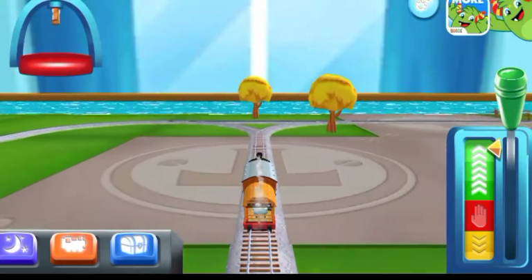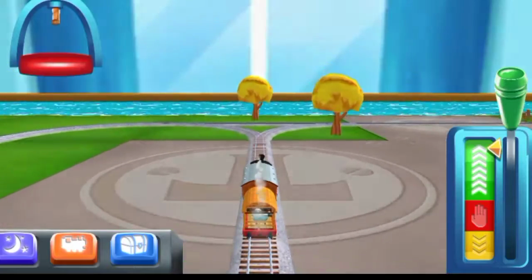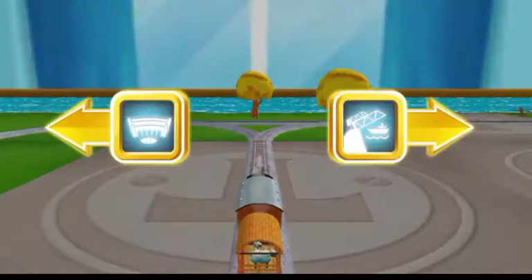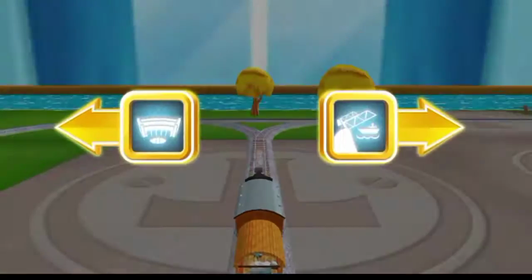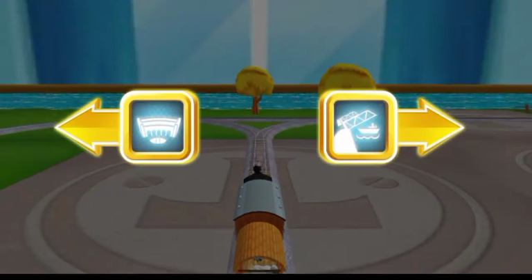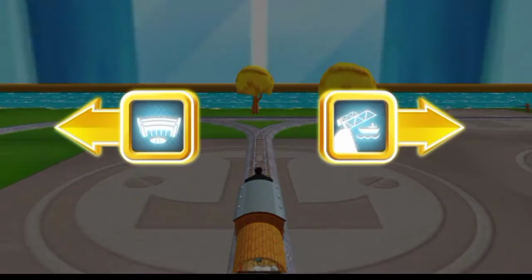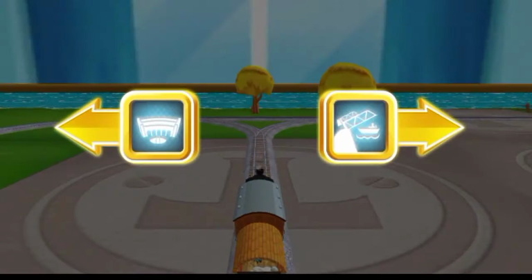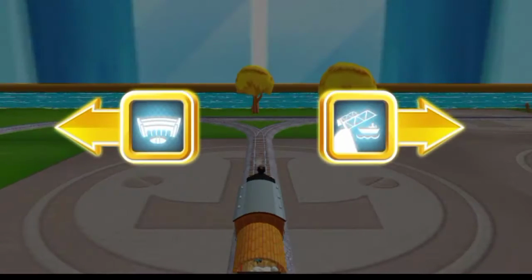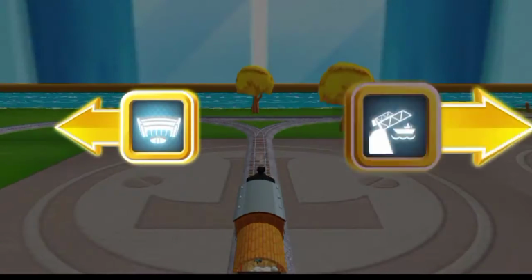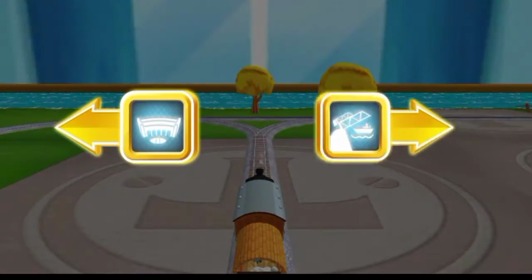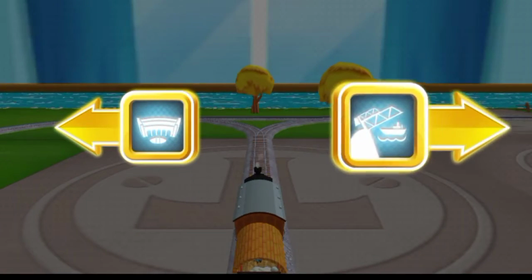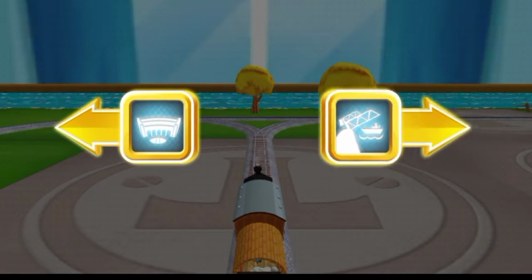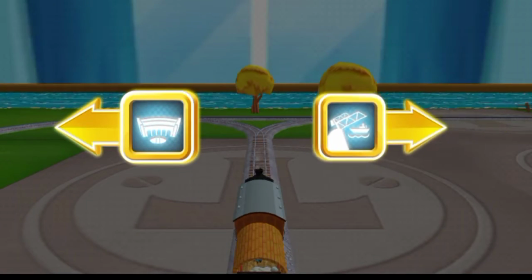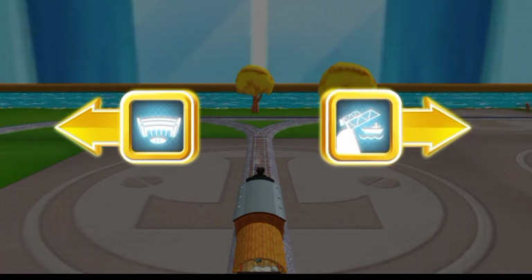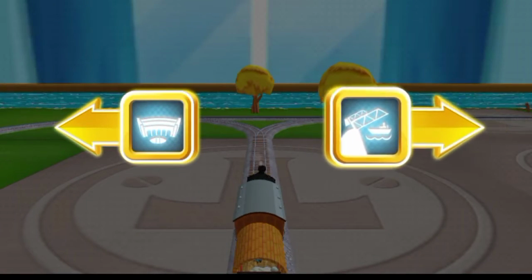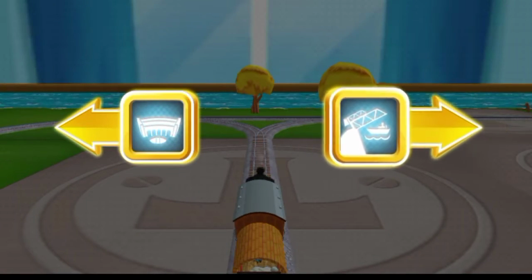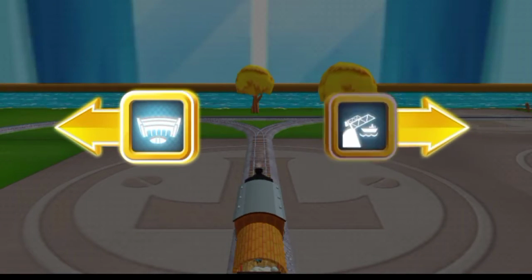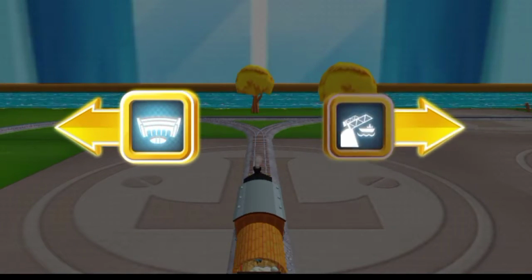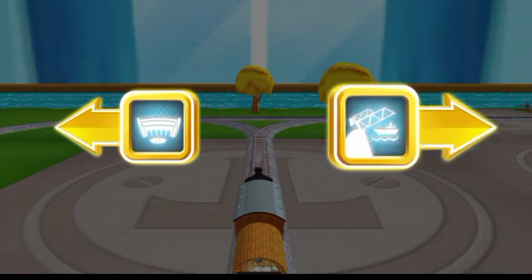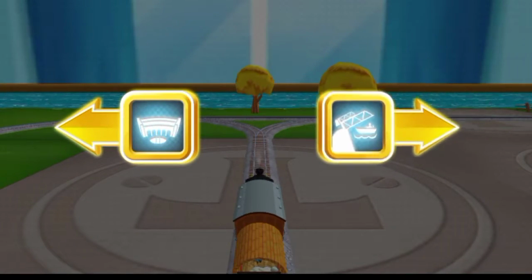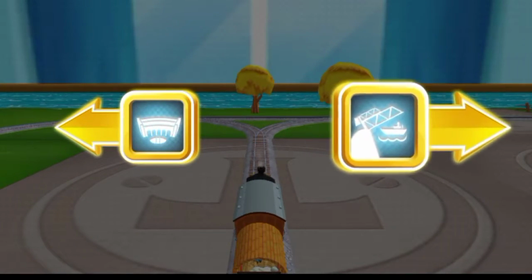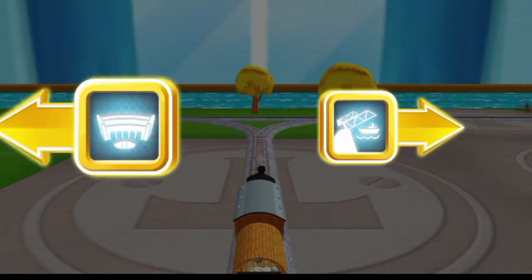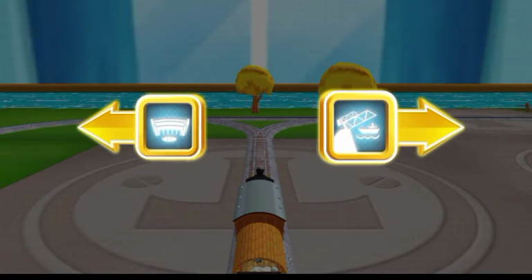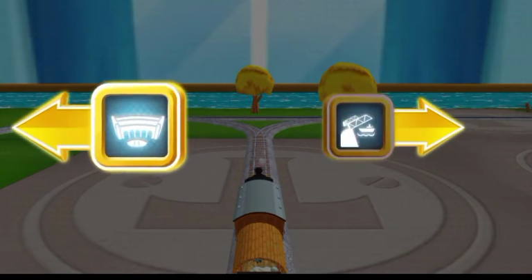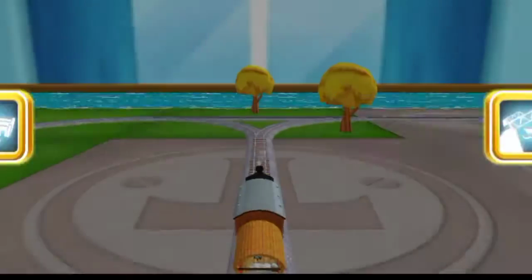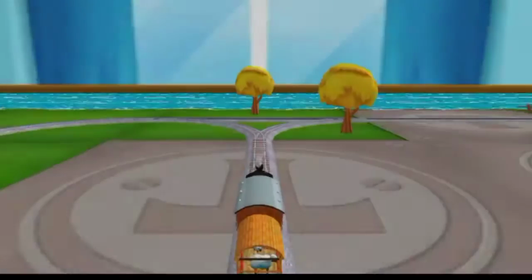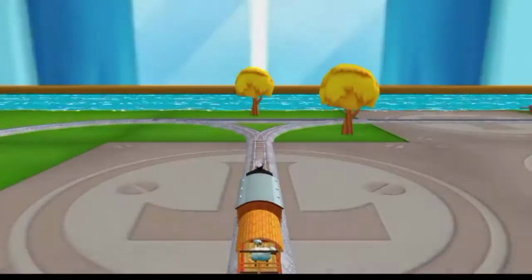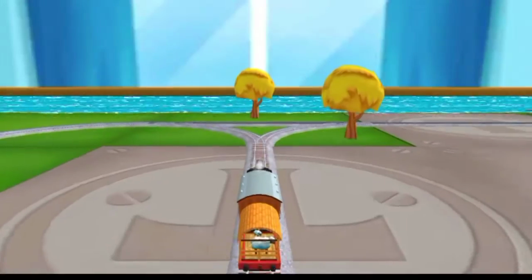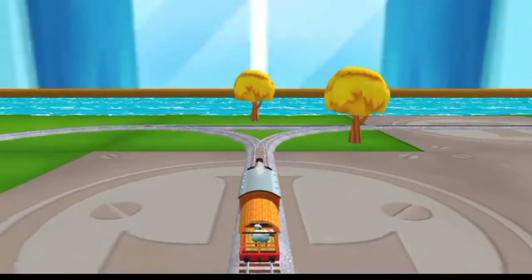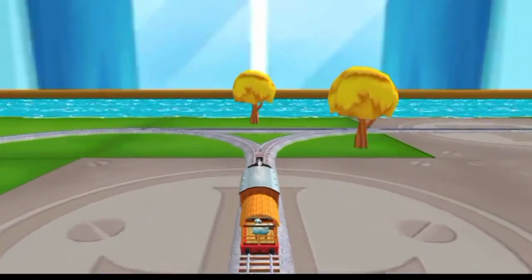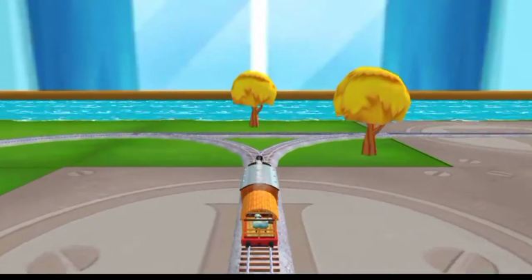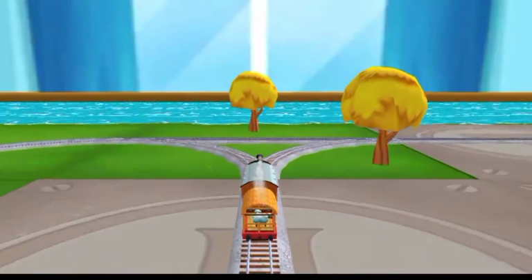Which way do you want to go? Right leads to the rolling bridge. Left — the rolling bridge is just there.